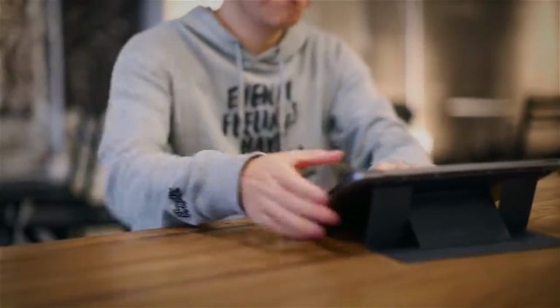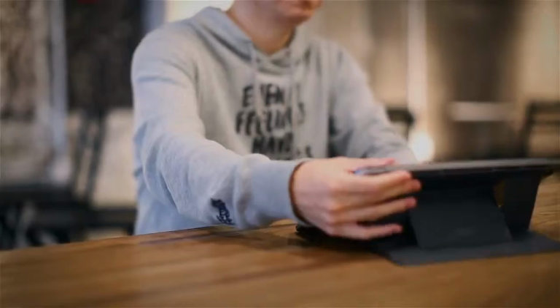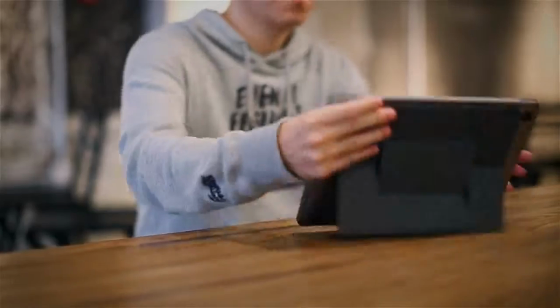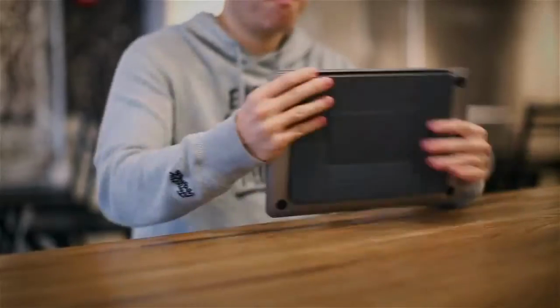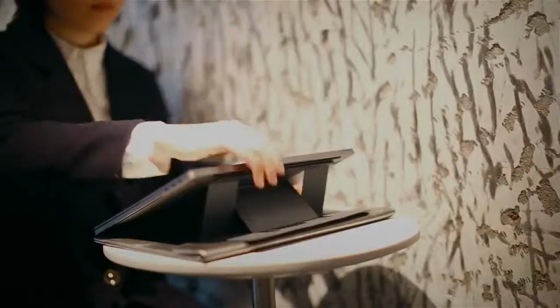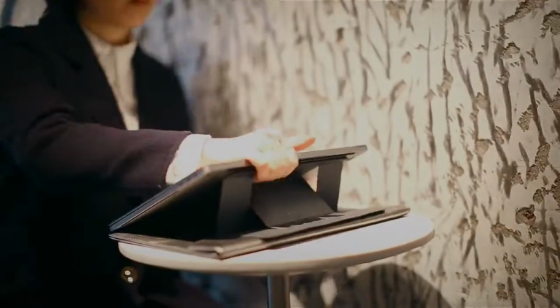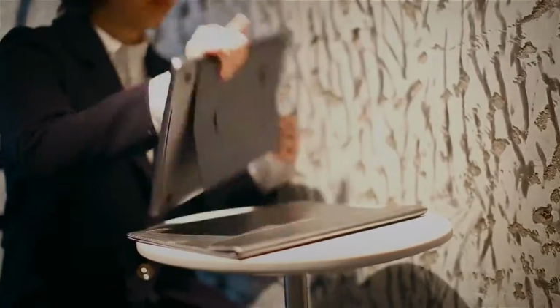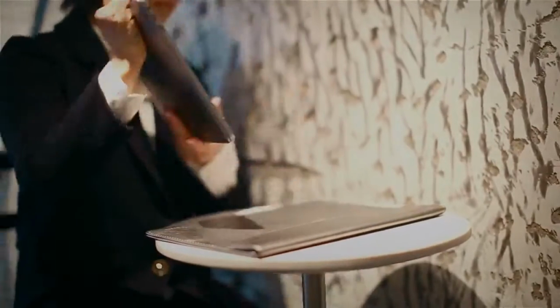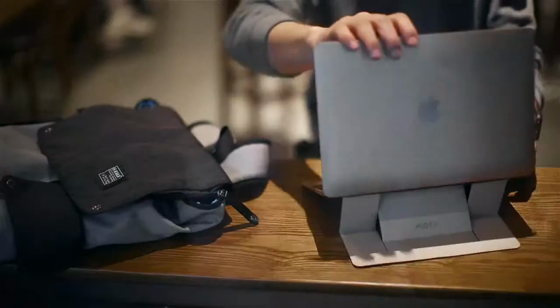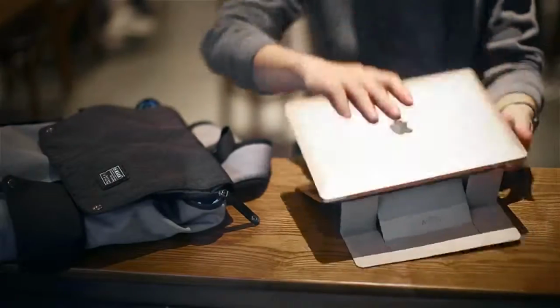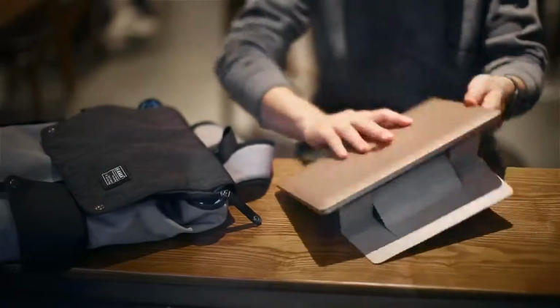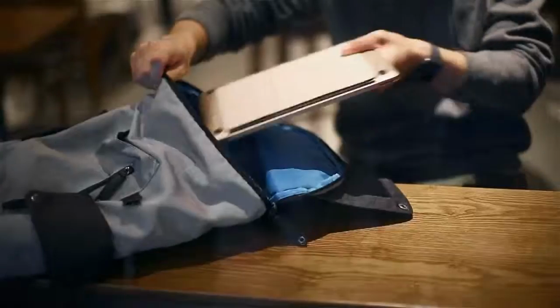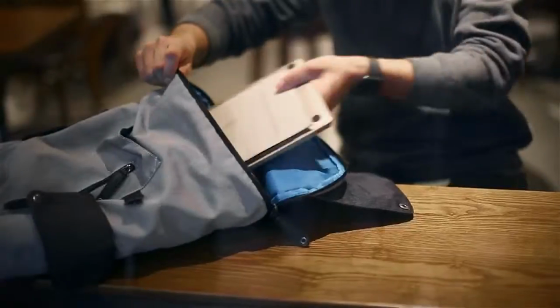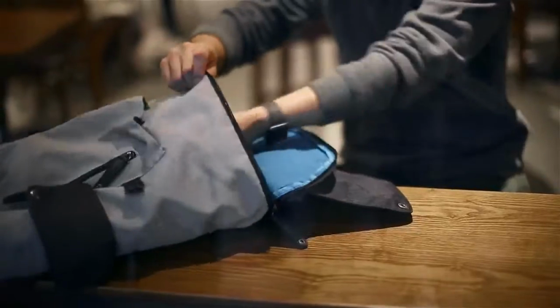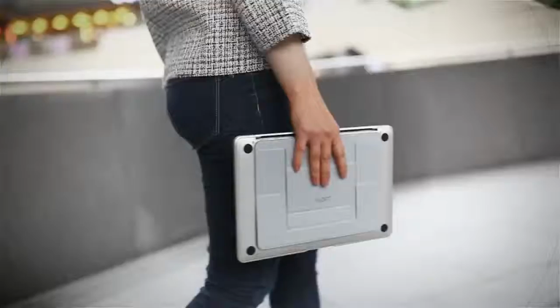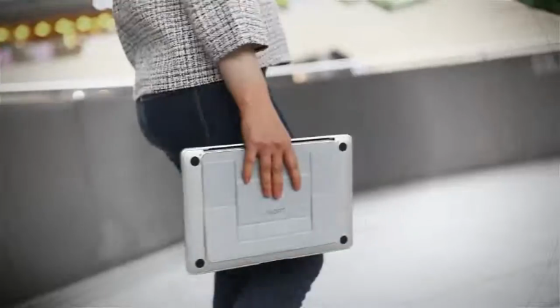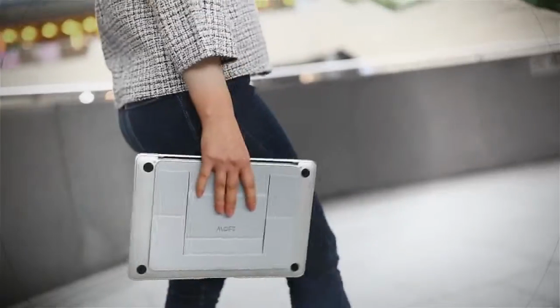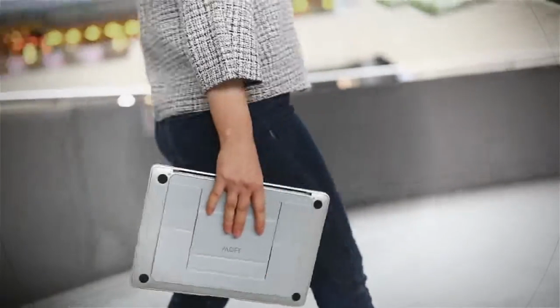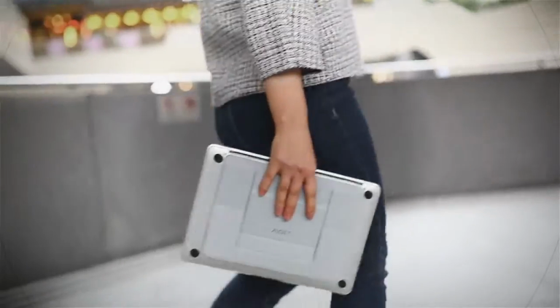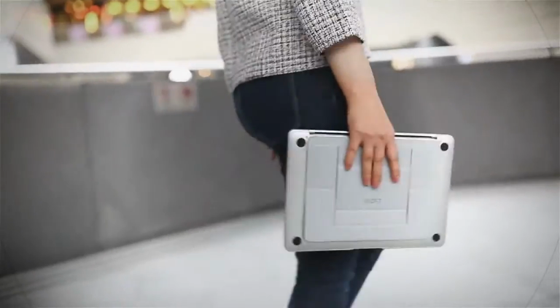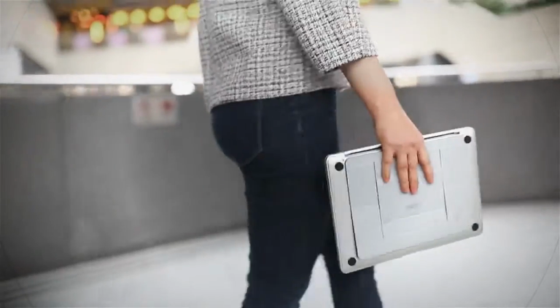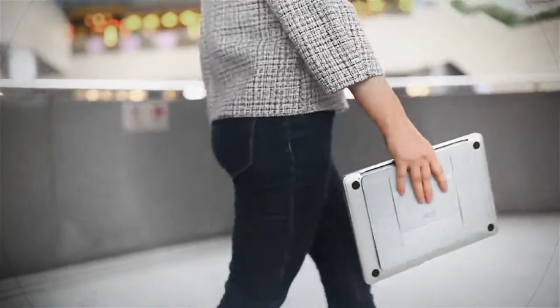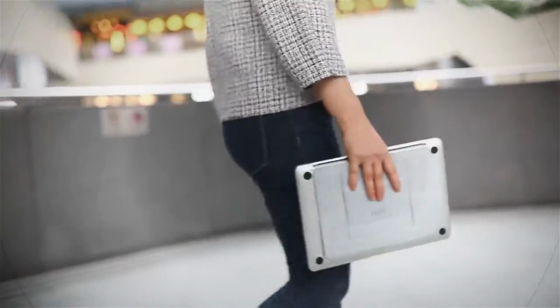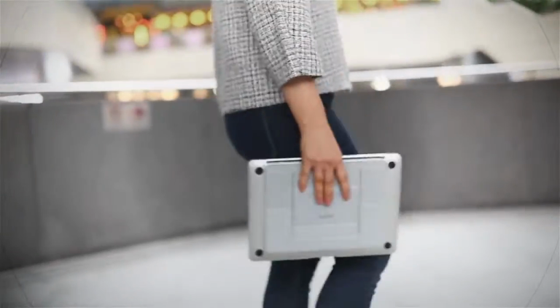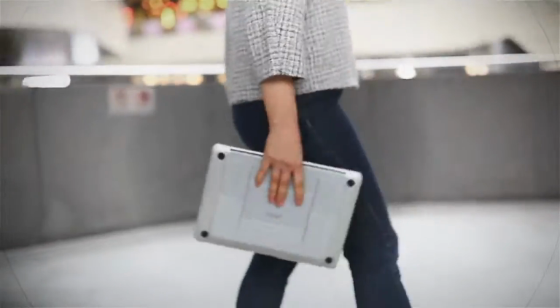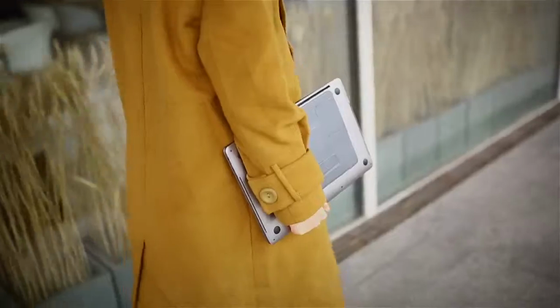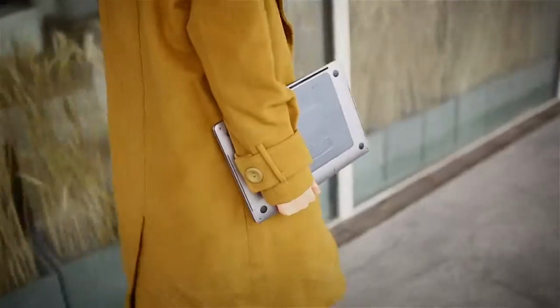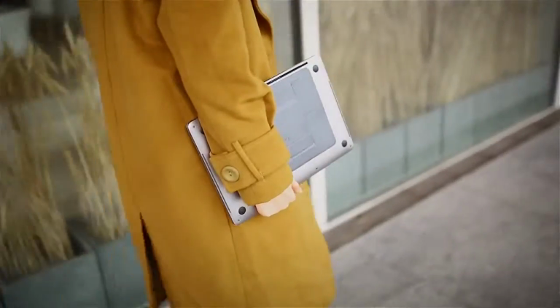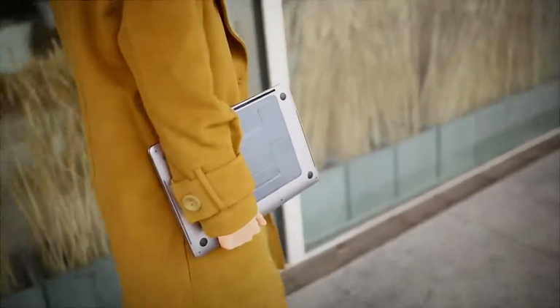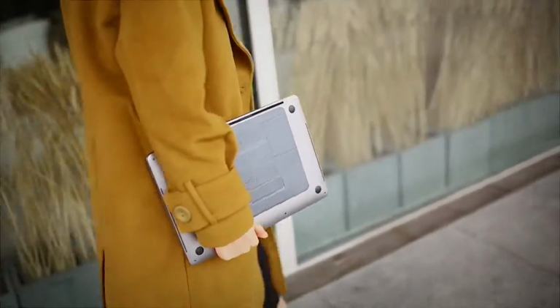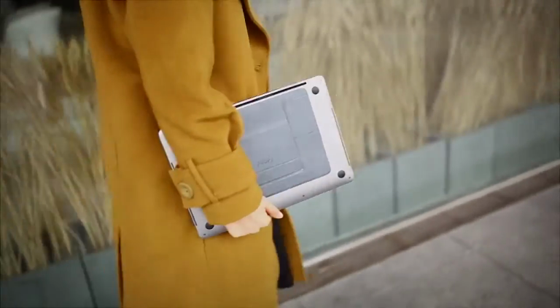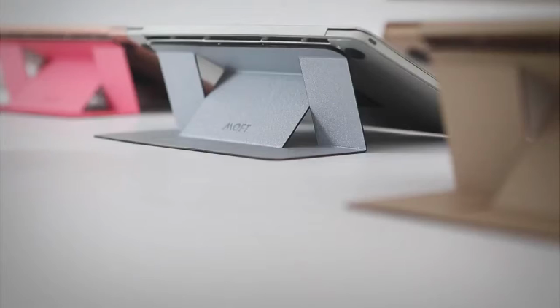This is MOFT, an invisible yet reliable stand for your ergonomic comfort.